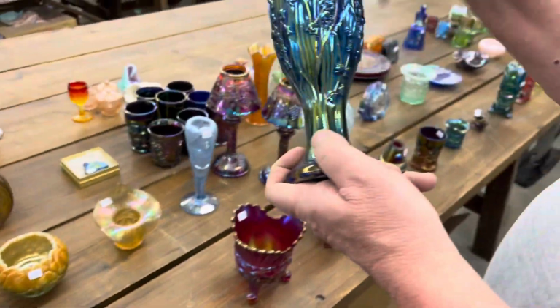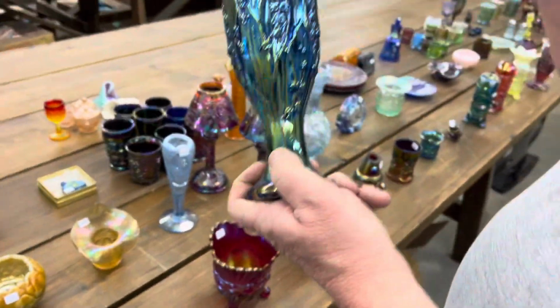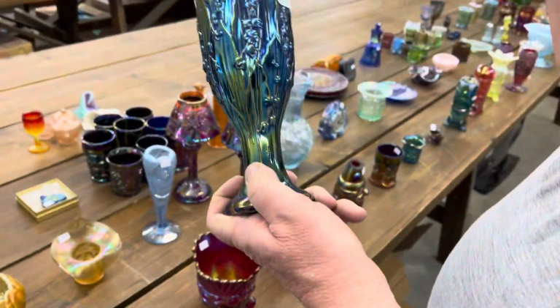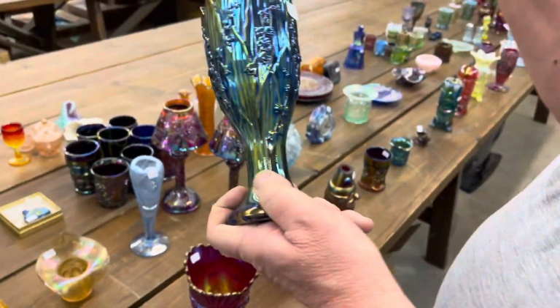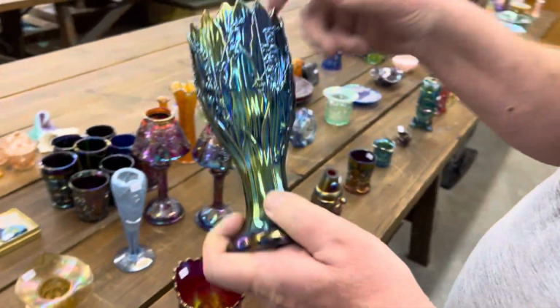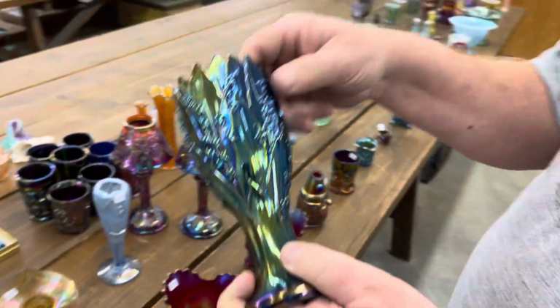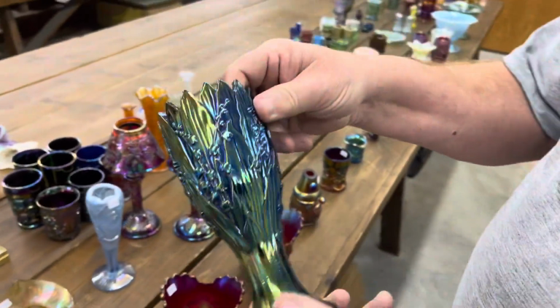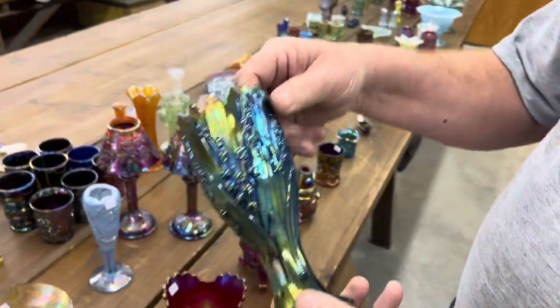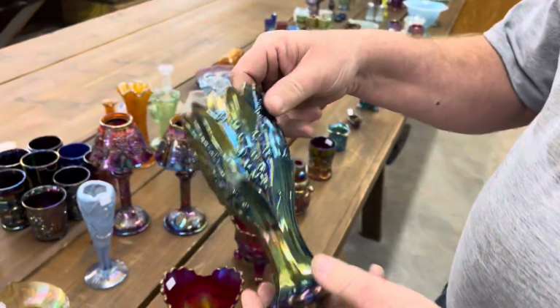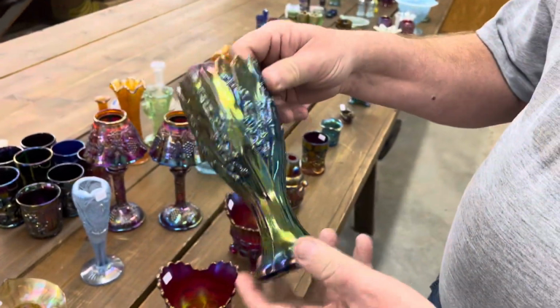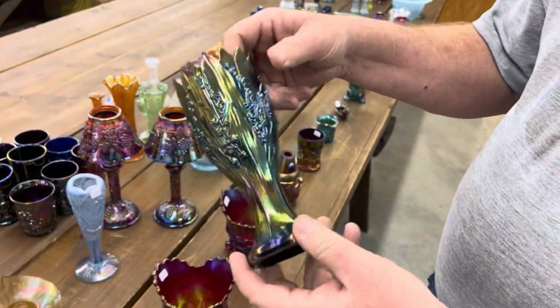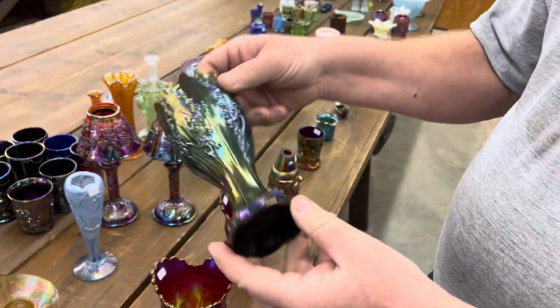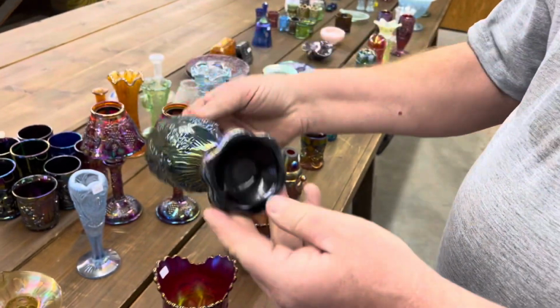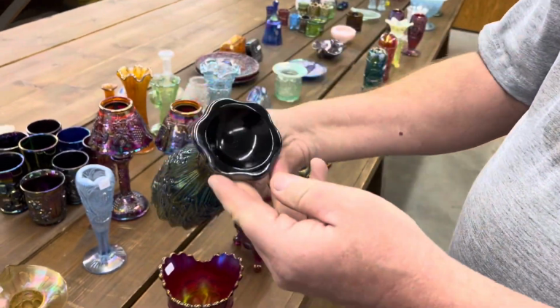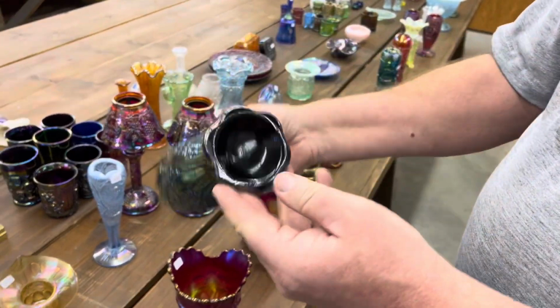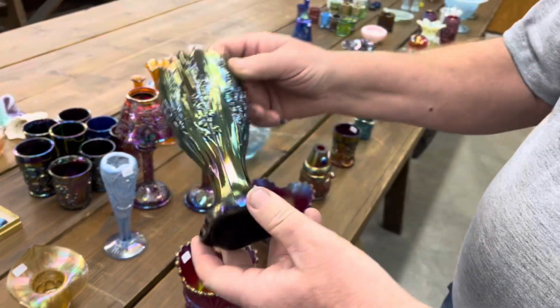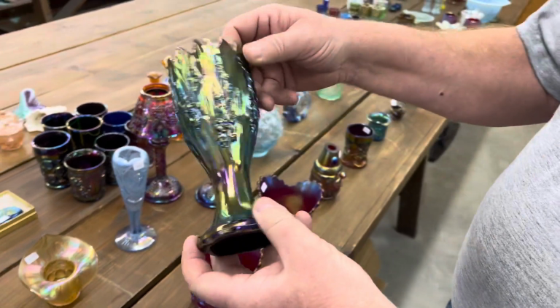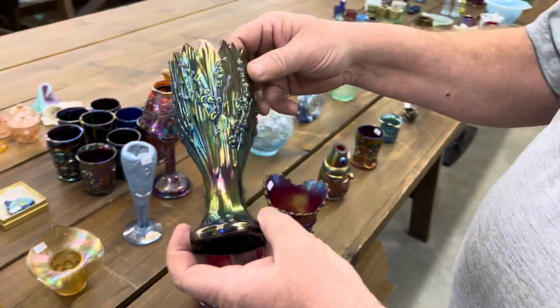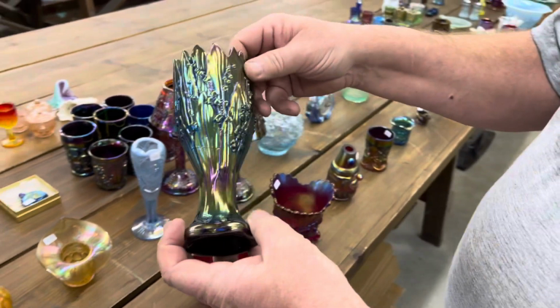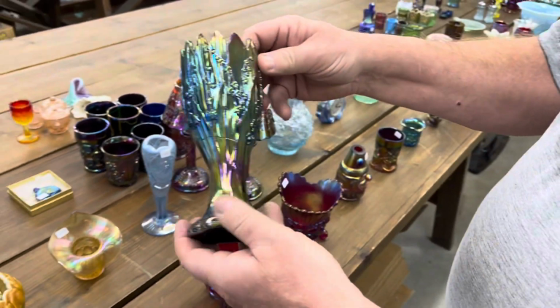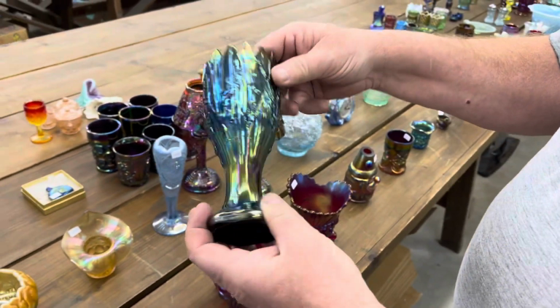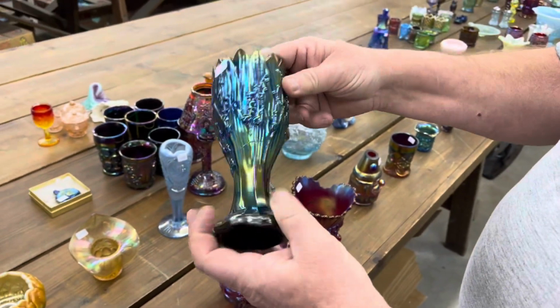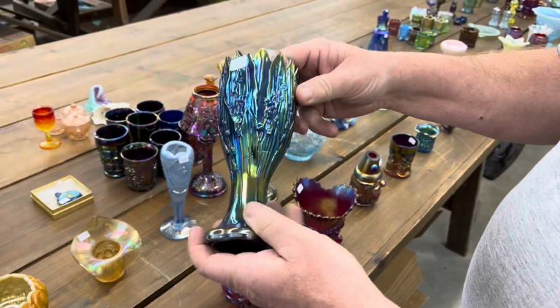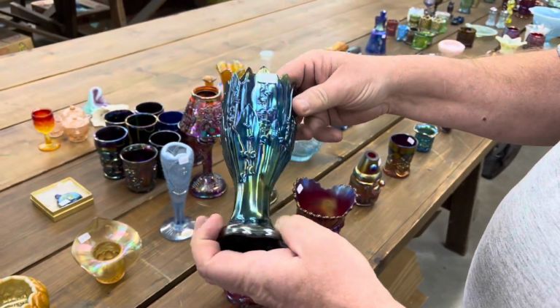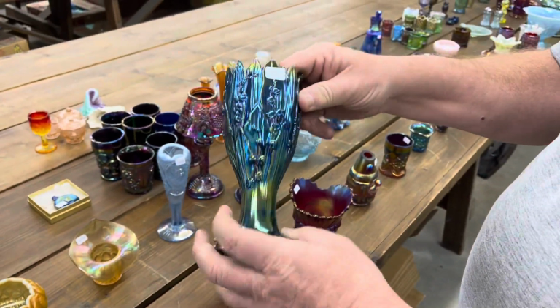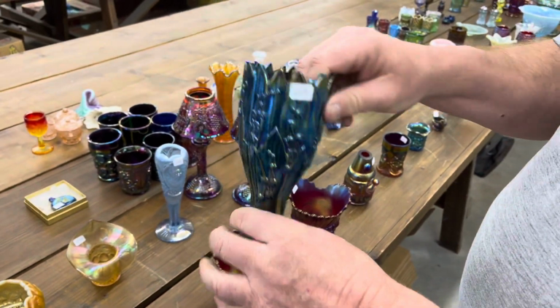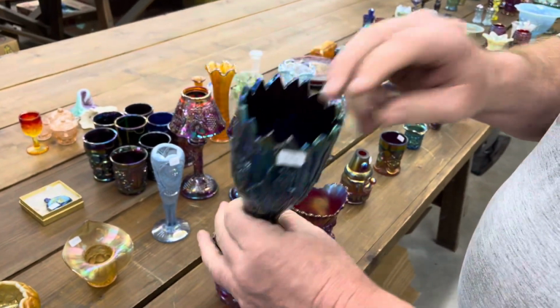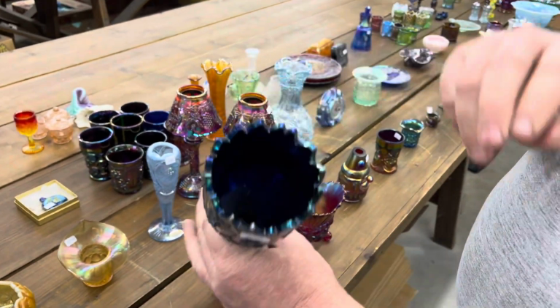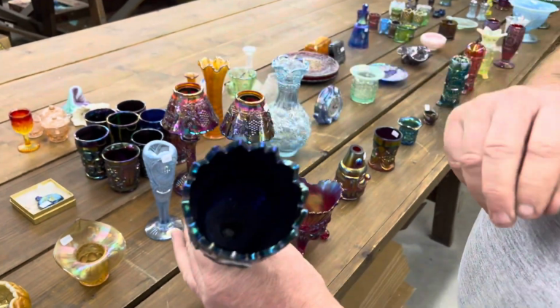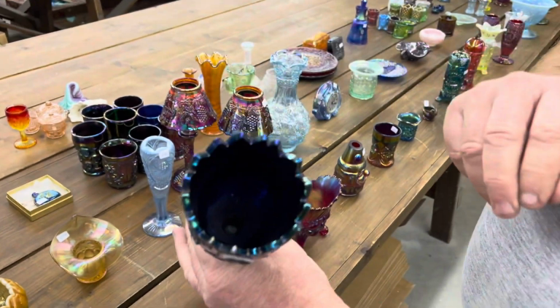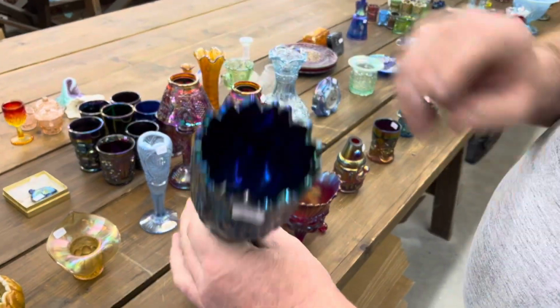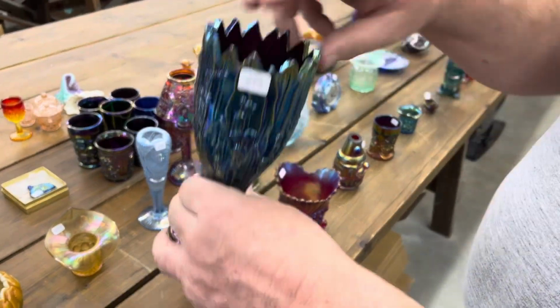Lily of the Valley. That is correct — in purple.